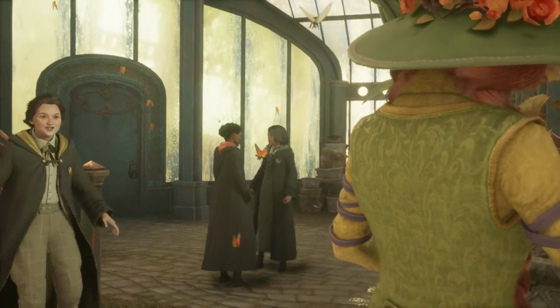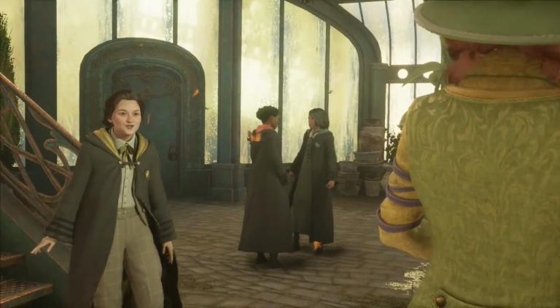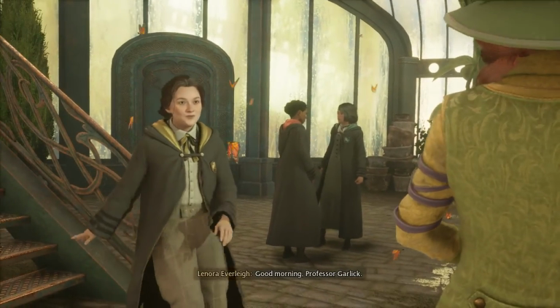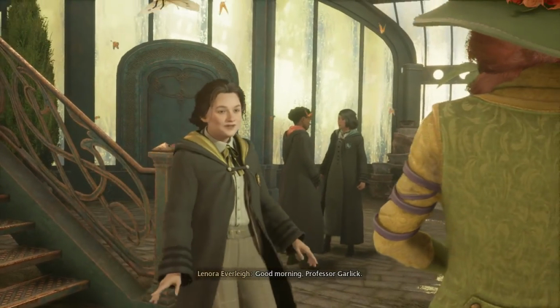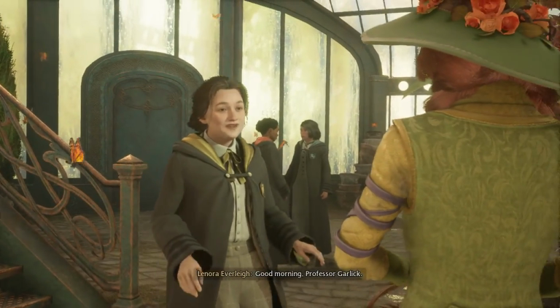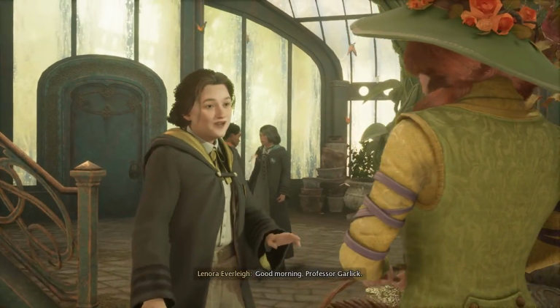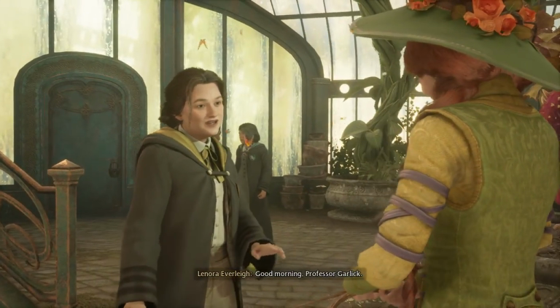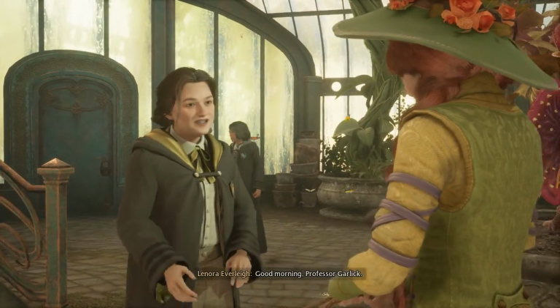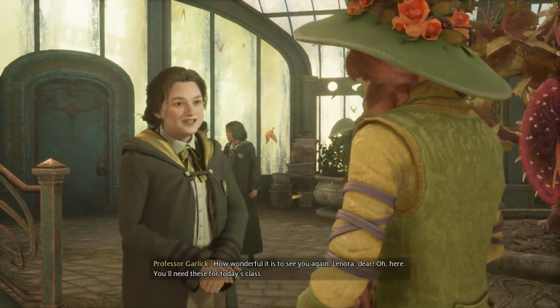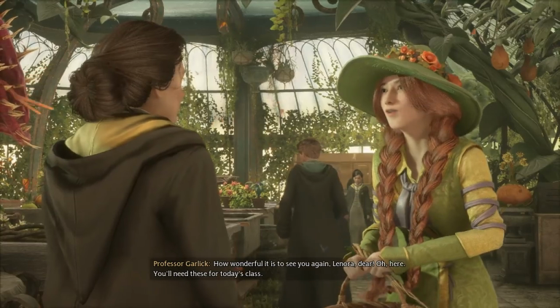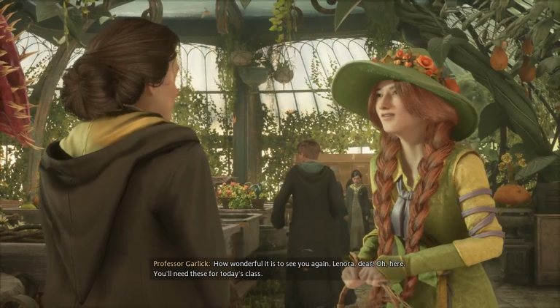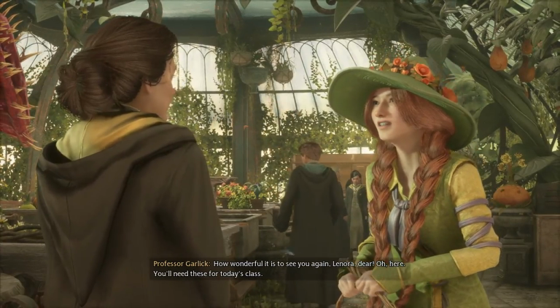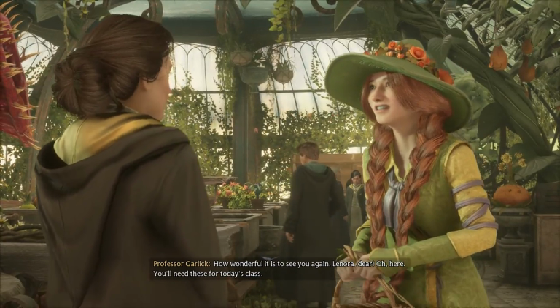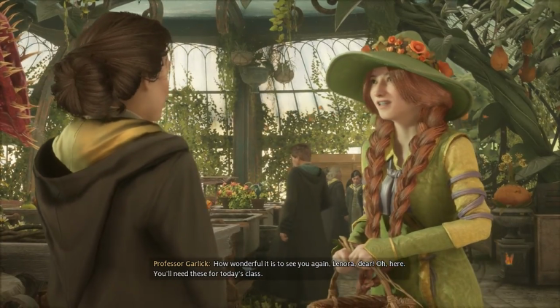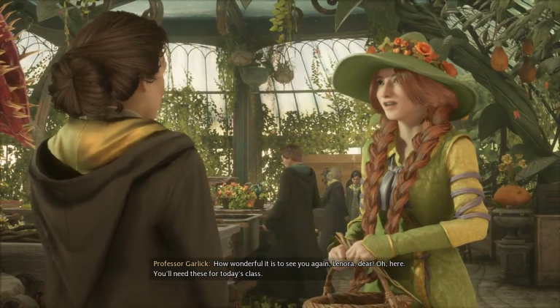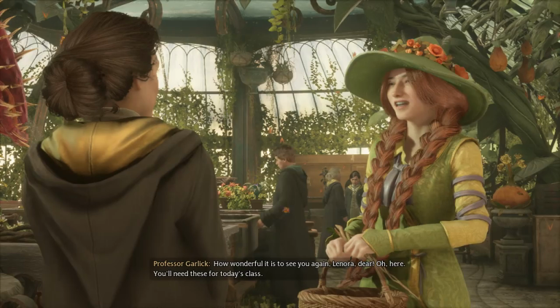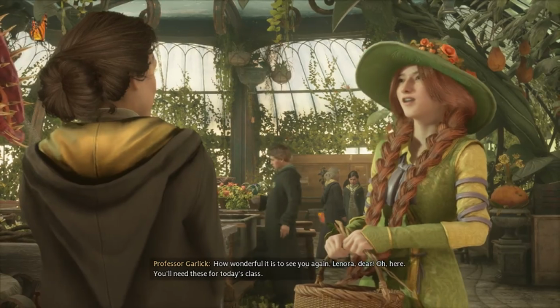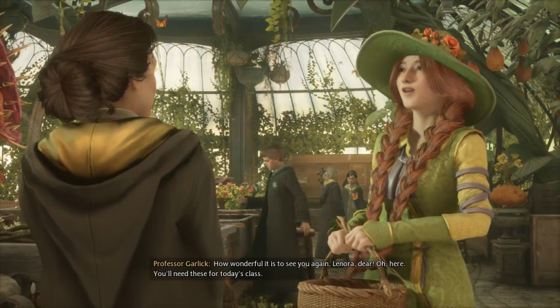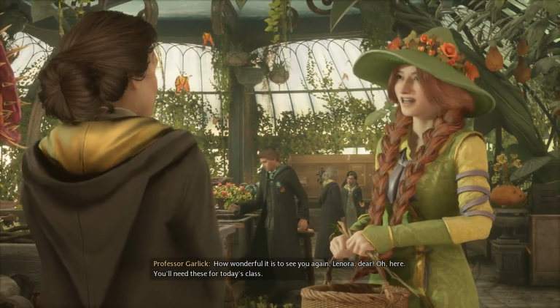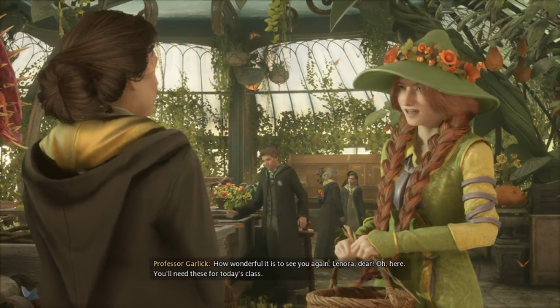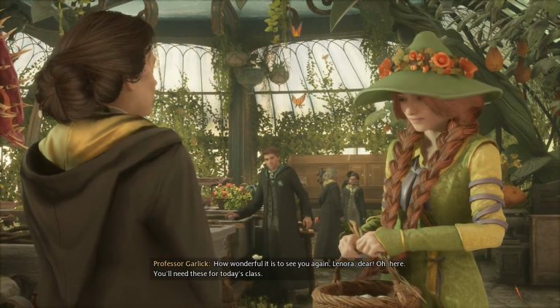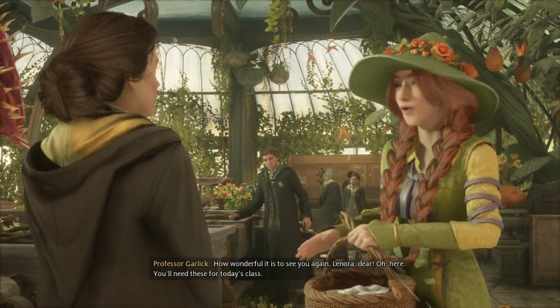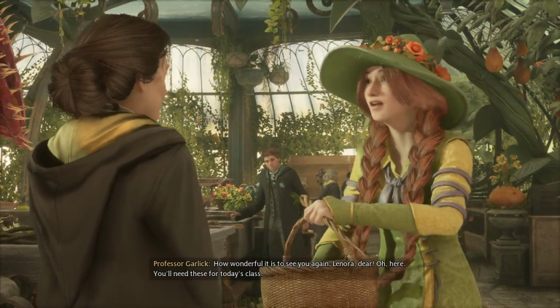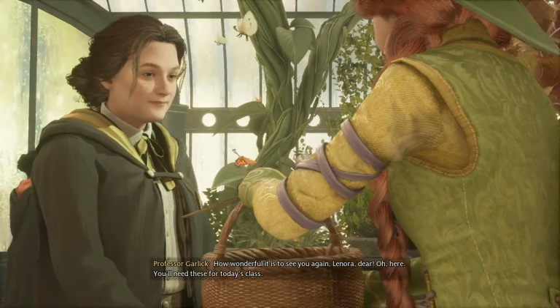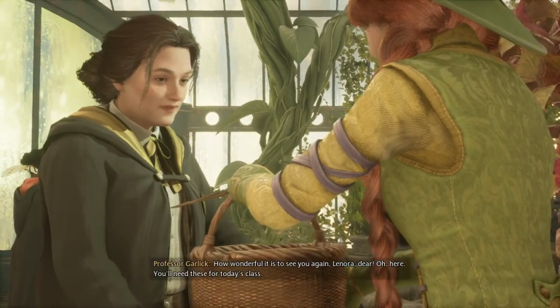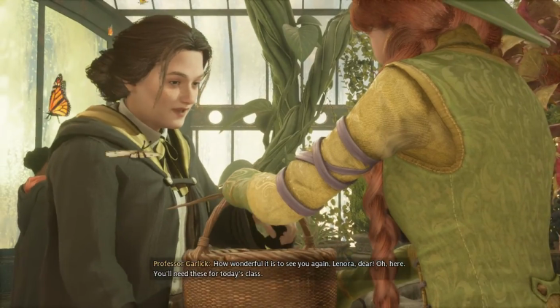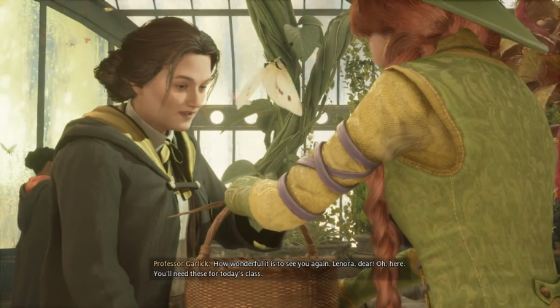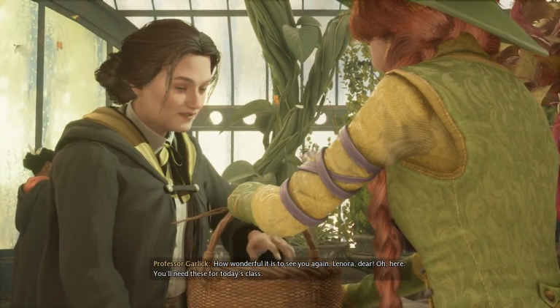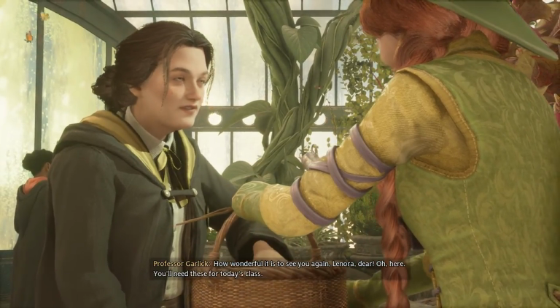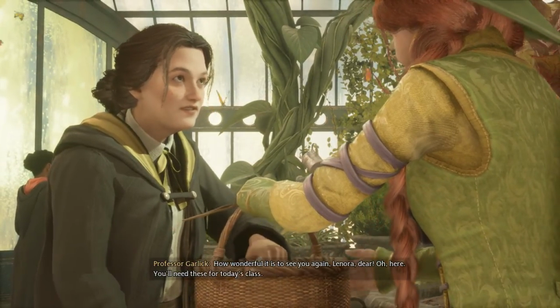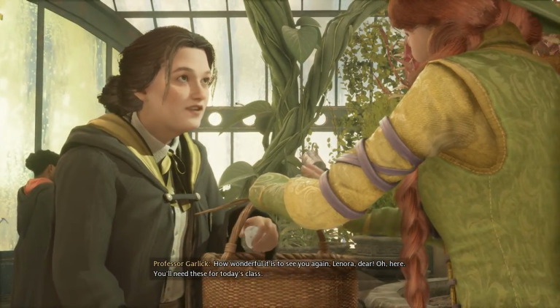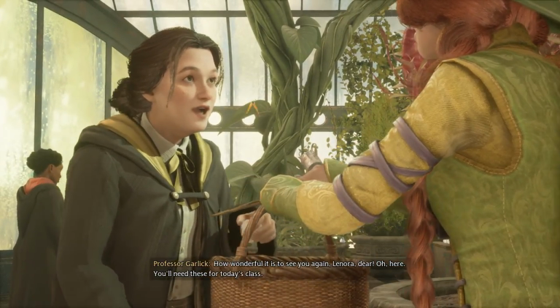Good morning, Professor Garlick. How wonderful it is to see you again, Lenora dear. You'll need these for today's class.